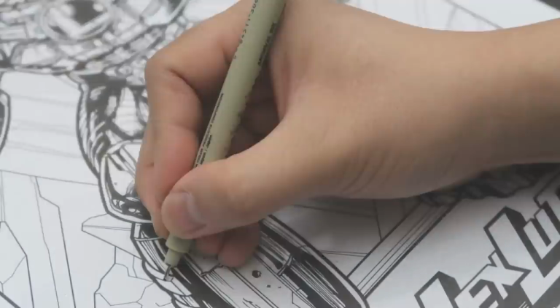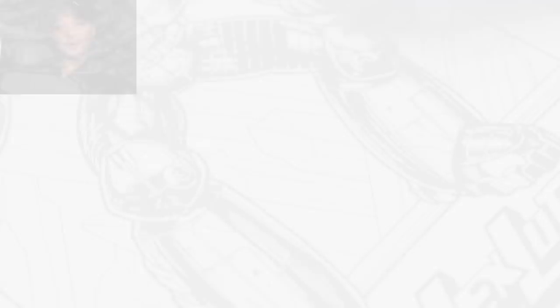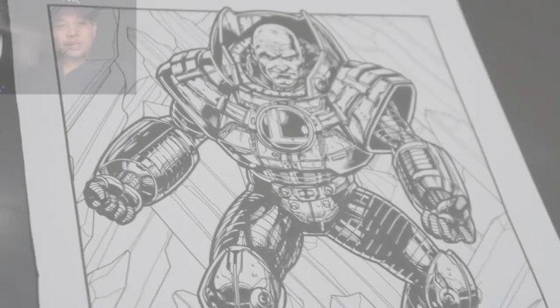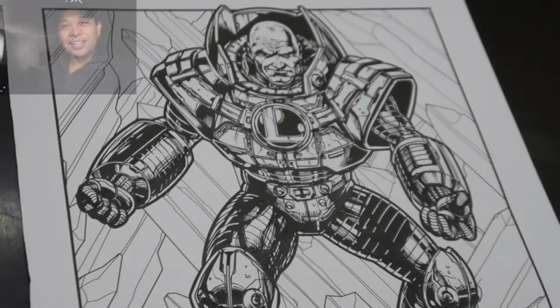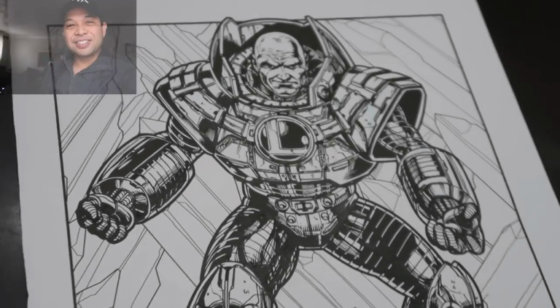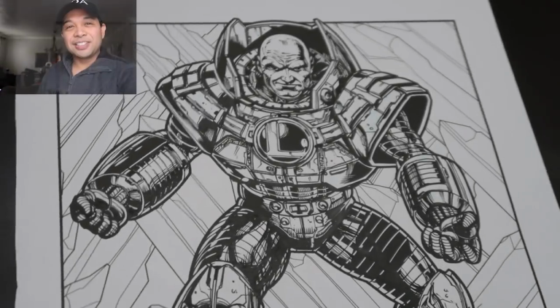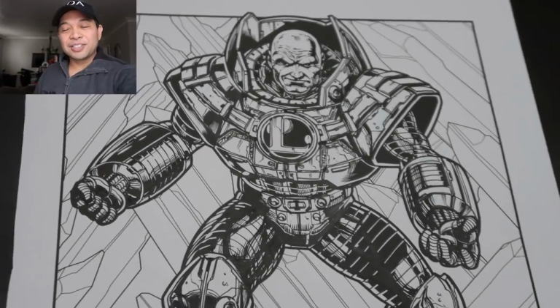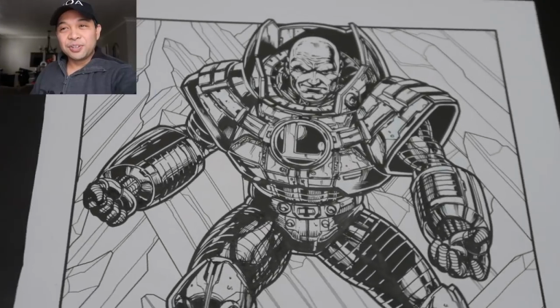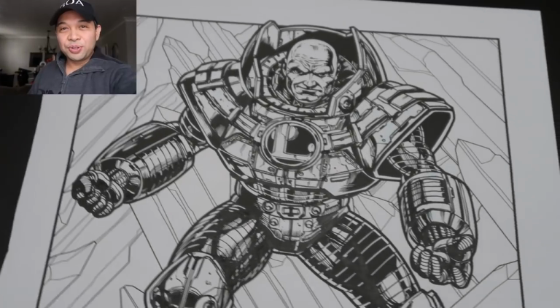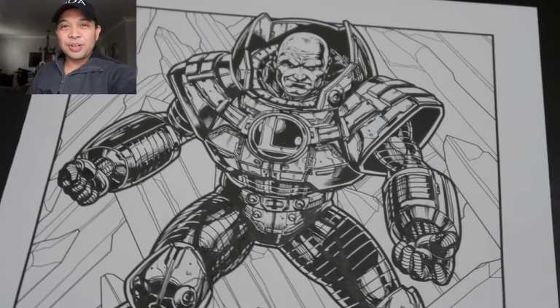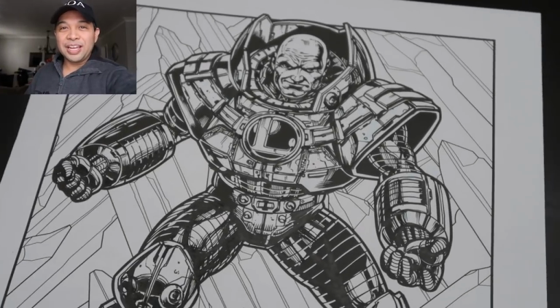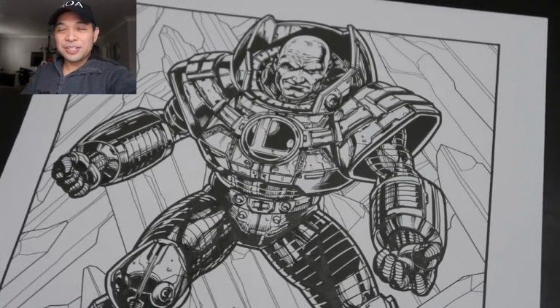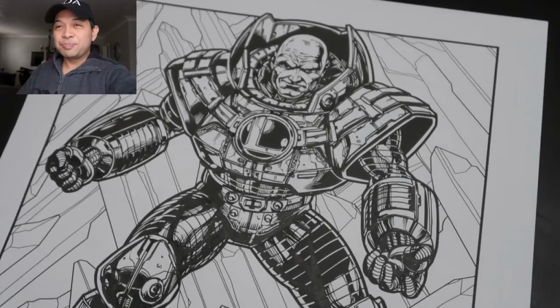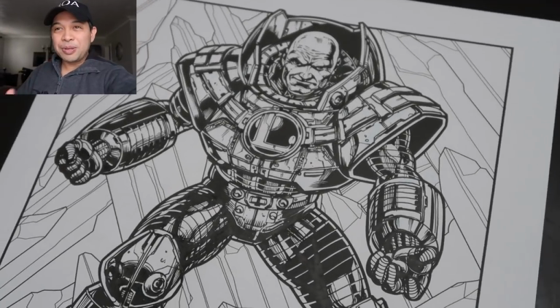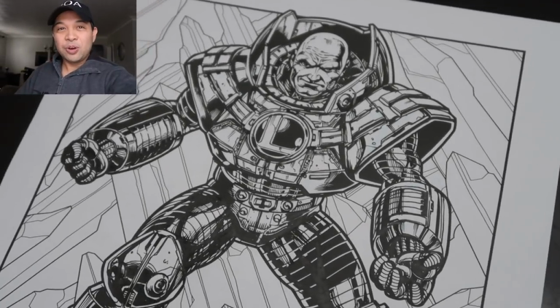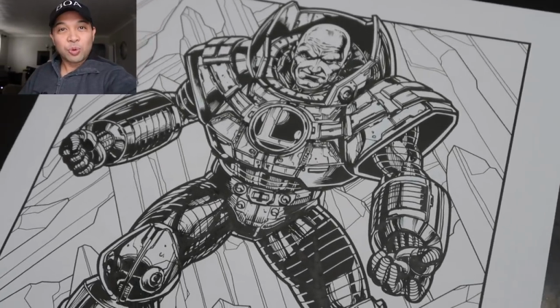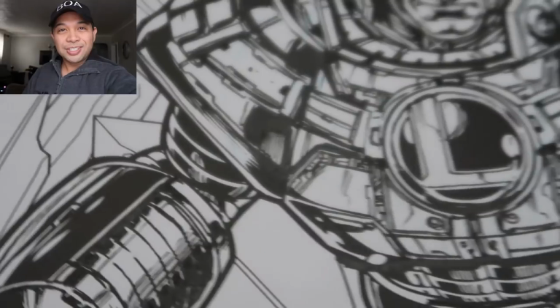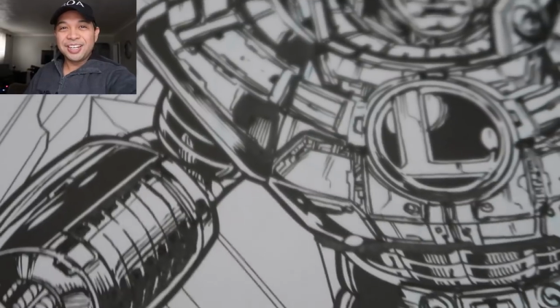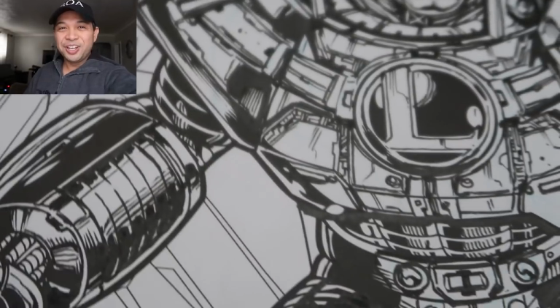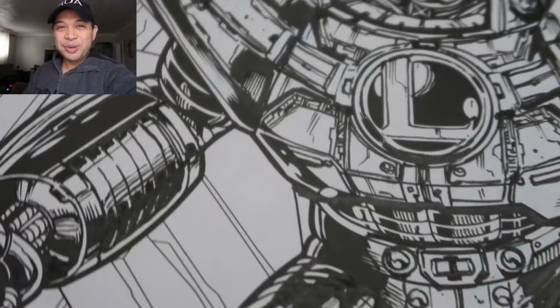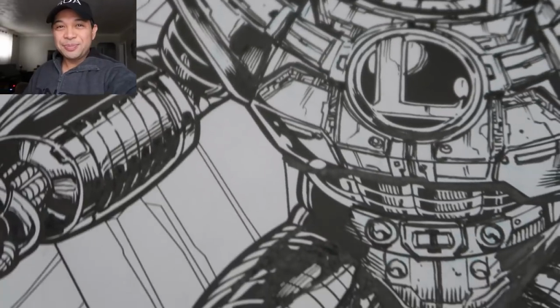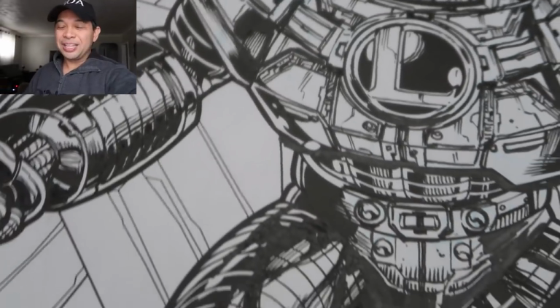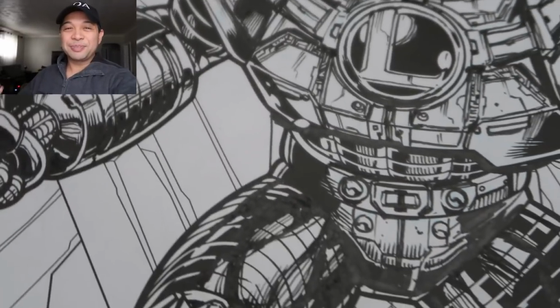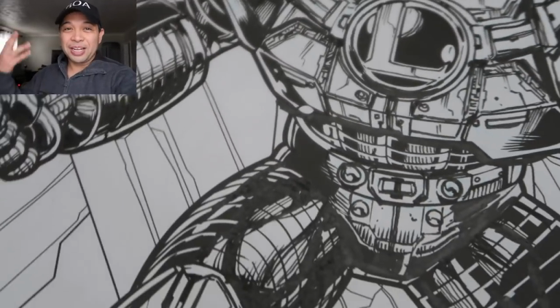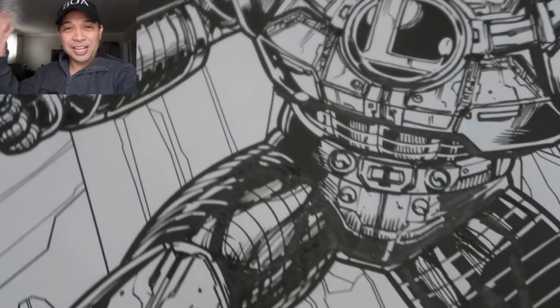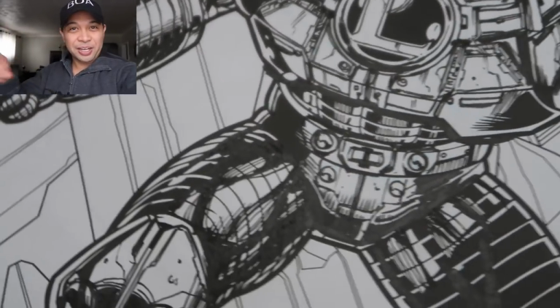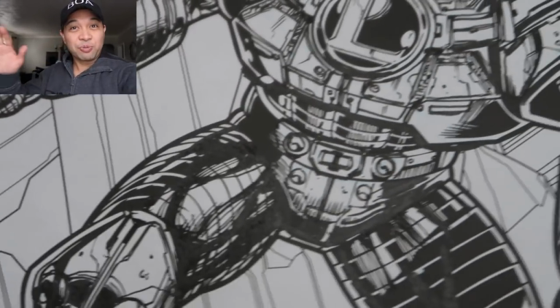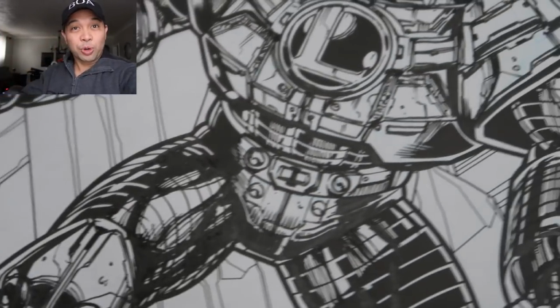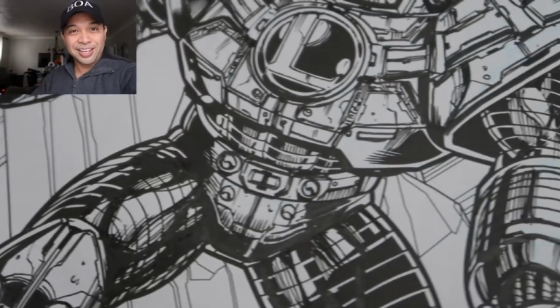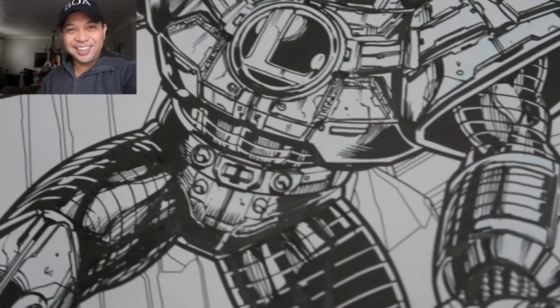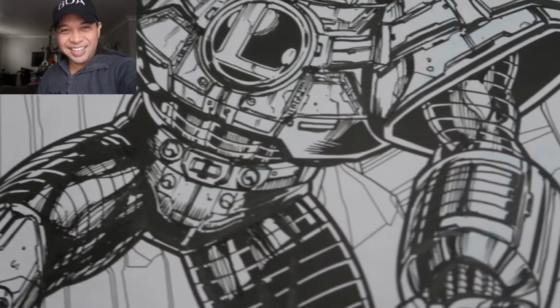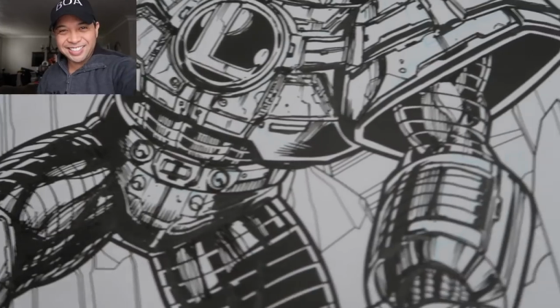So here it is — Lex Luthor again. I maybe overworked it a little bit, but that's me. I like overworking things.